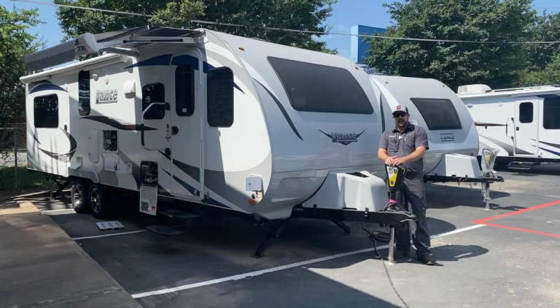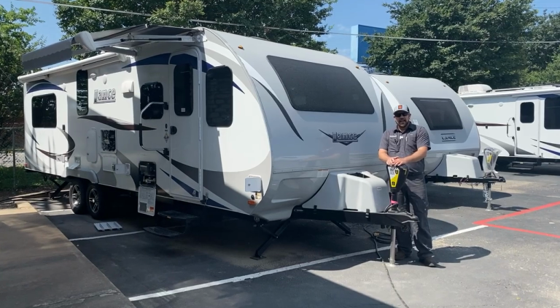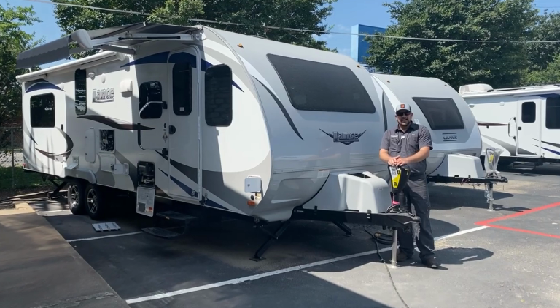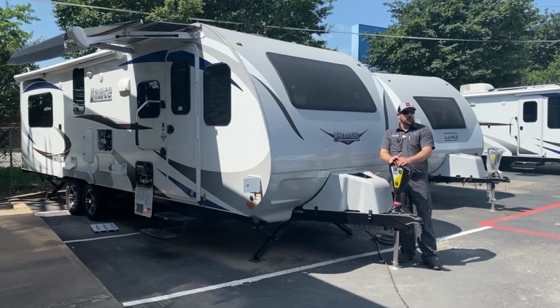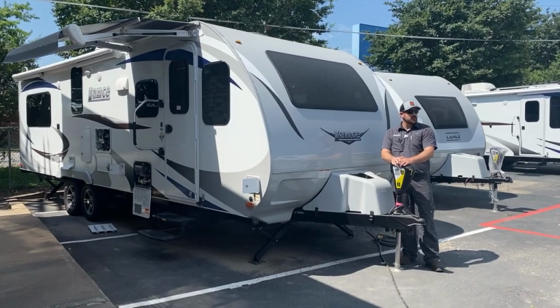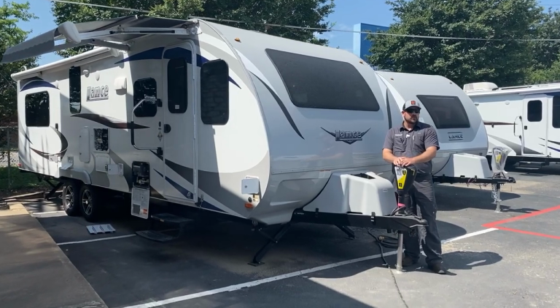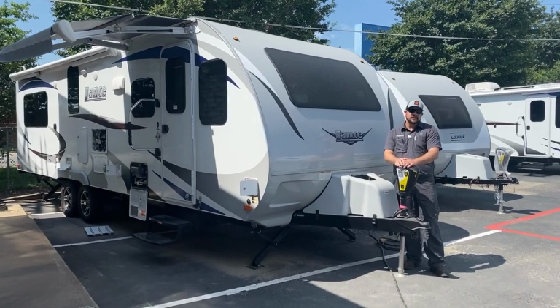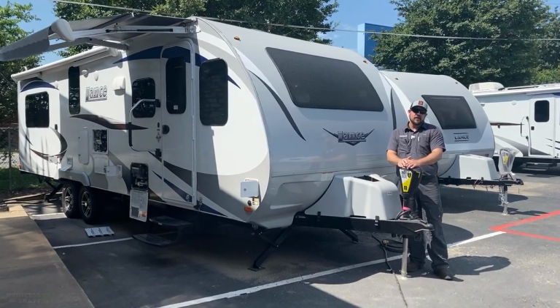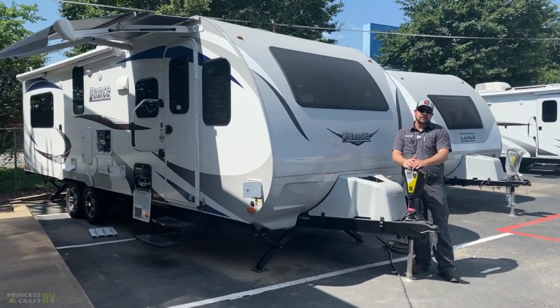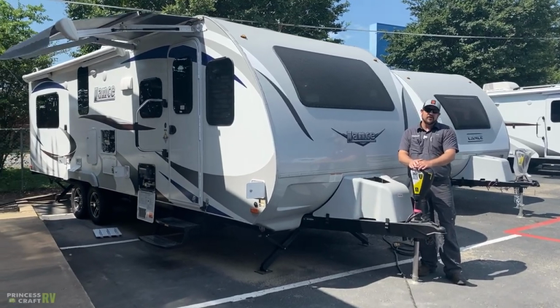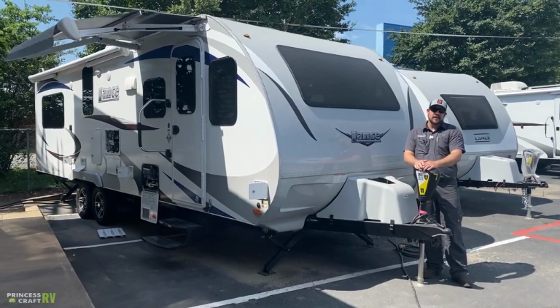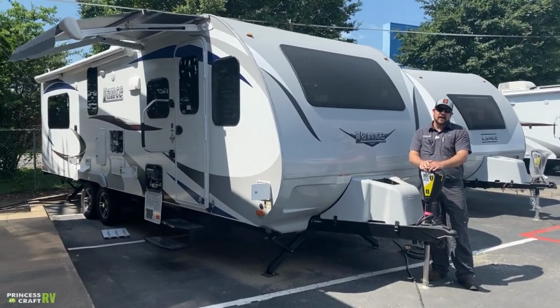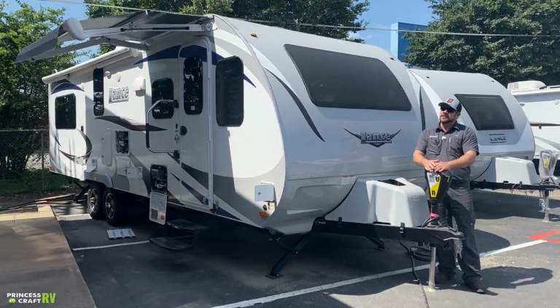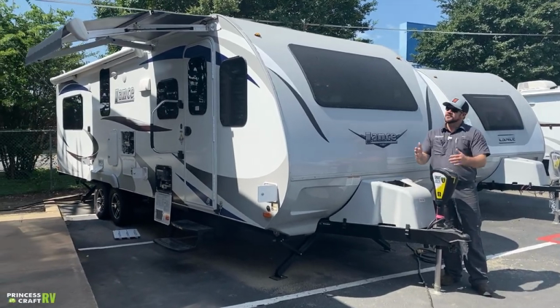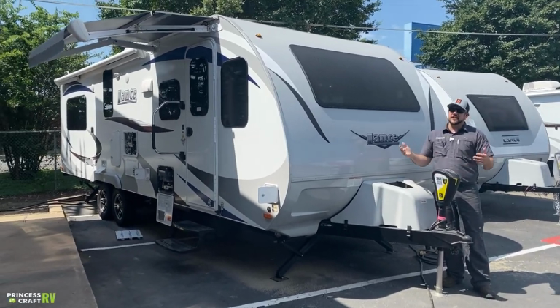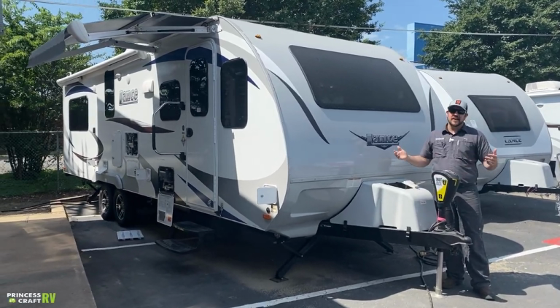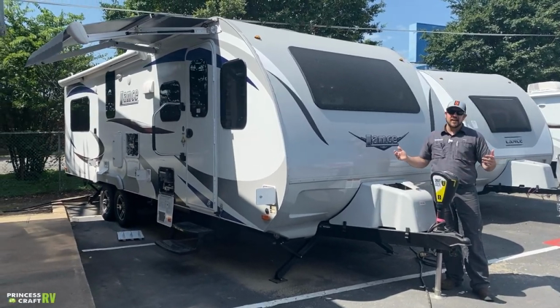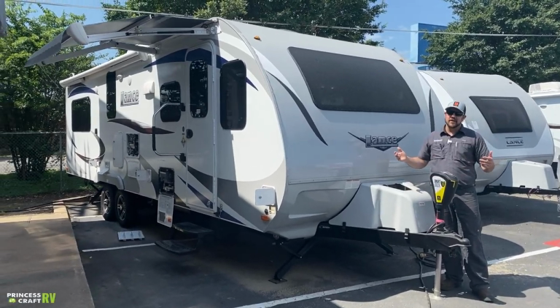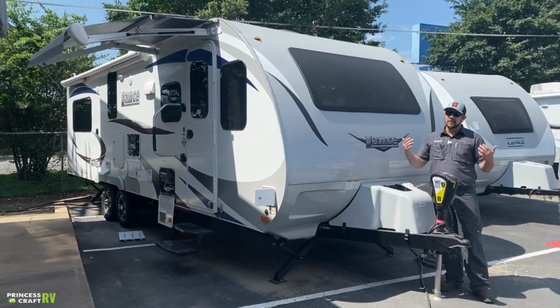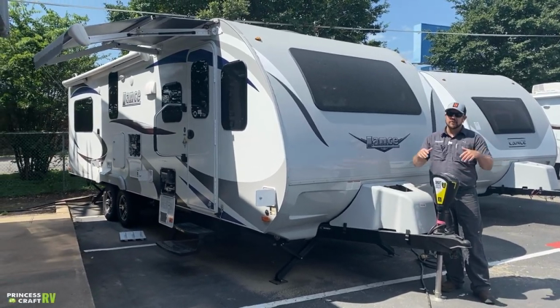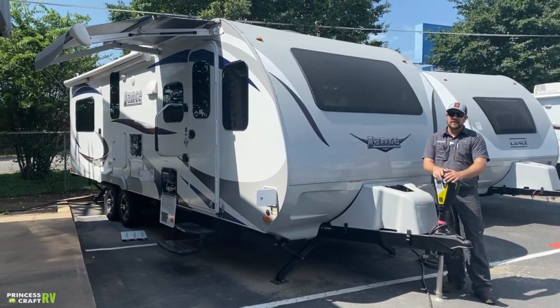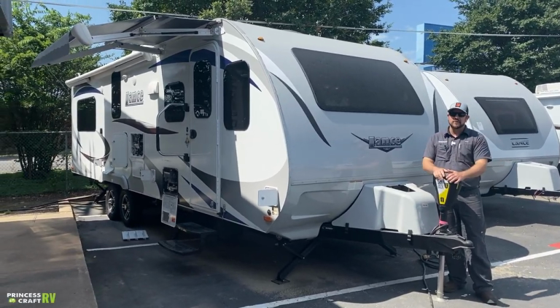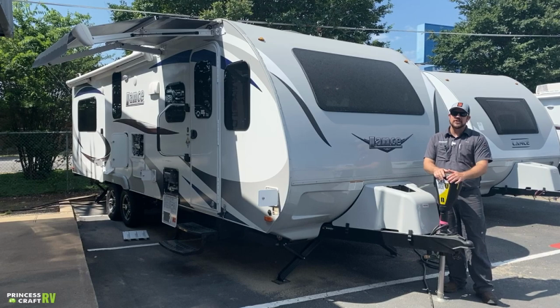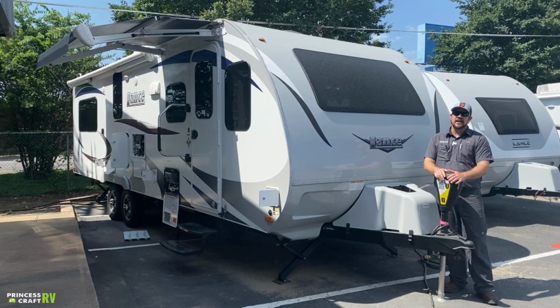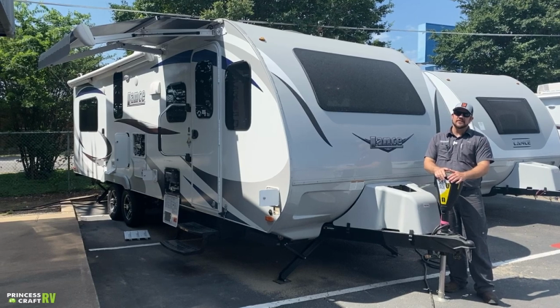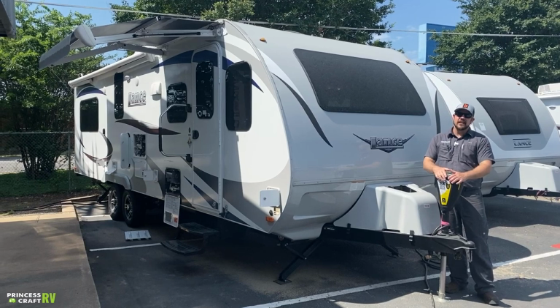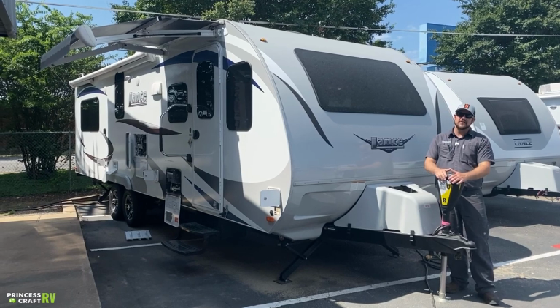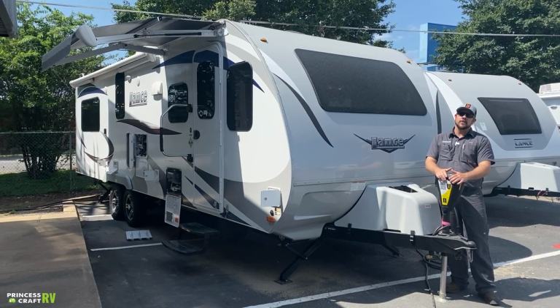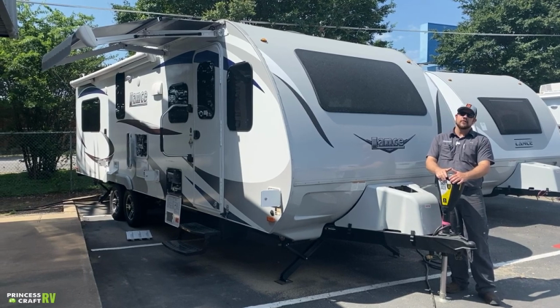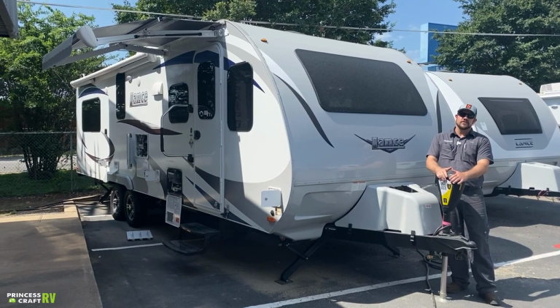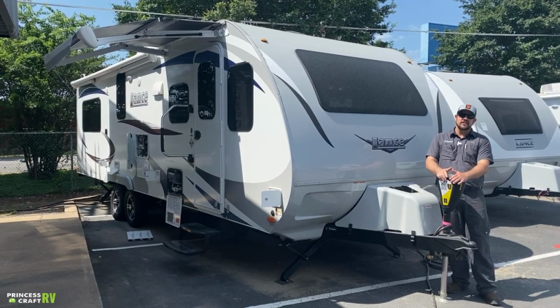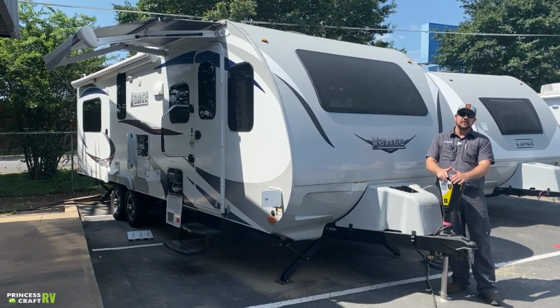Hey guys, Cody with Princess Craft RV out here in the sun today. Come along with me as we check out this Lance 2465.